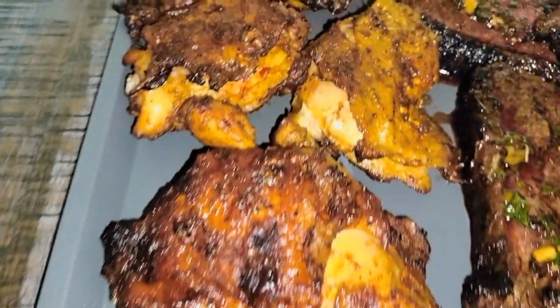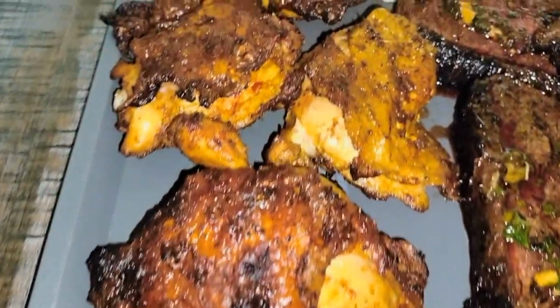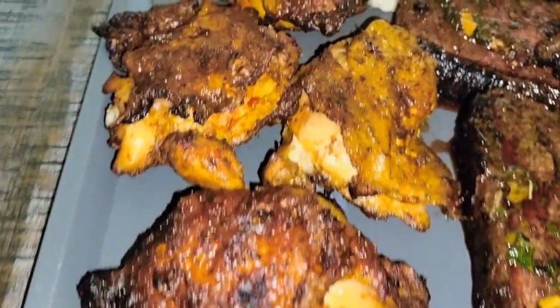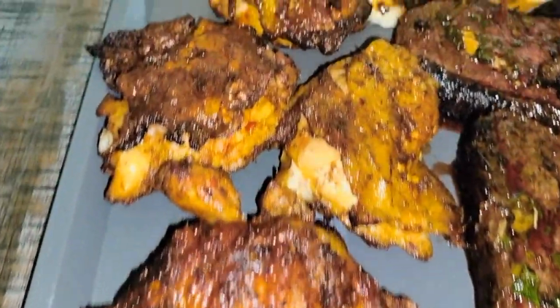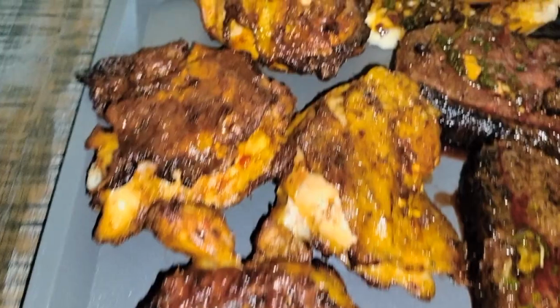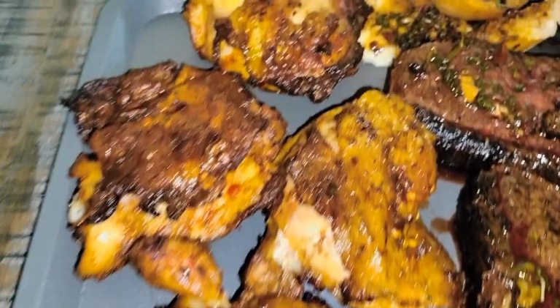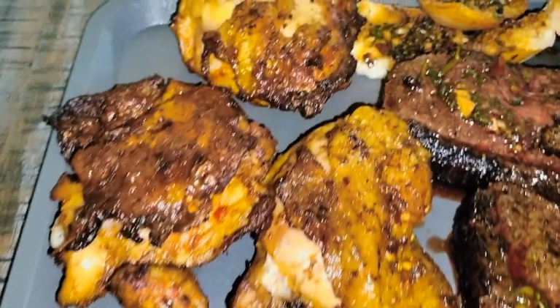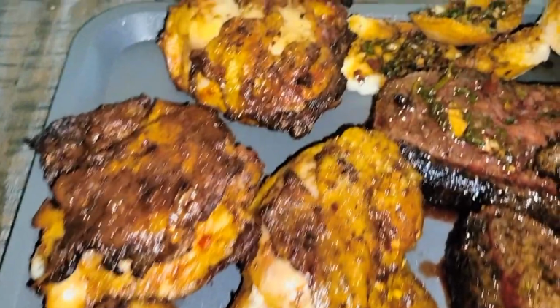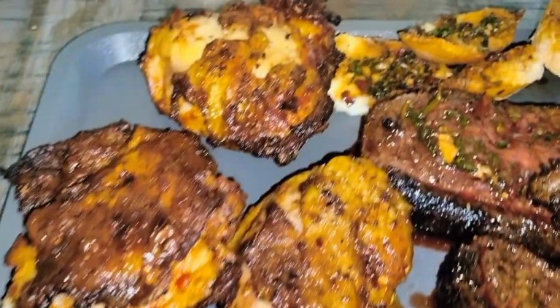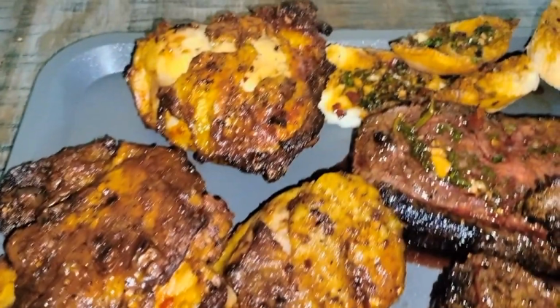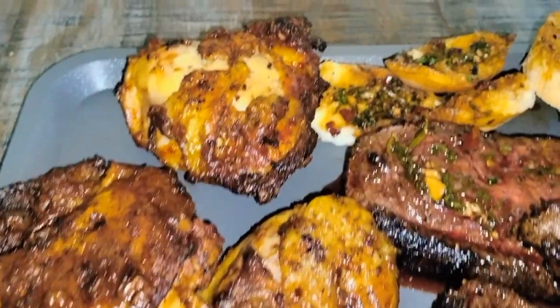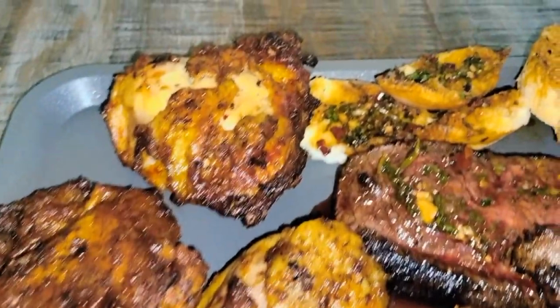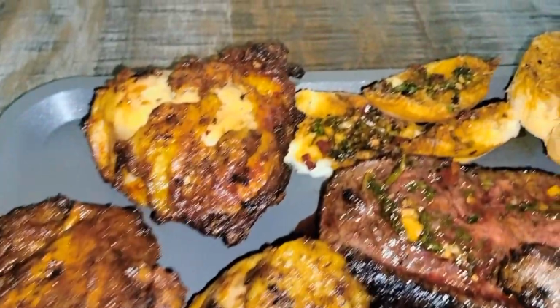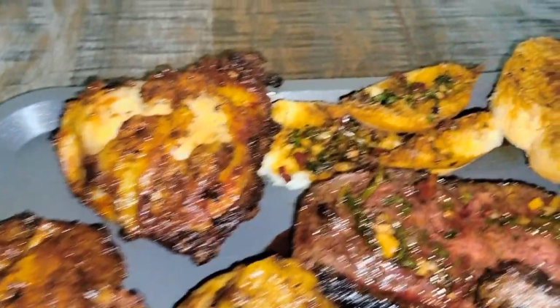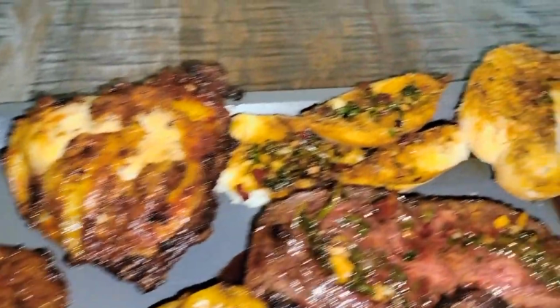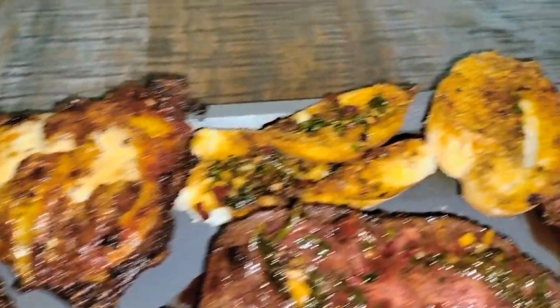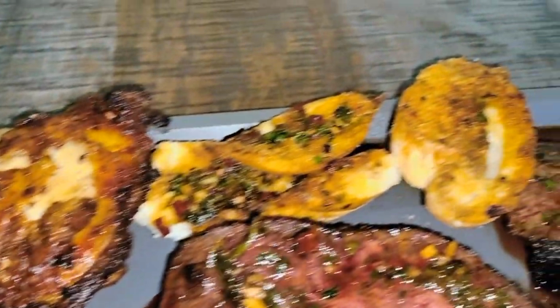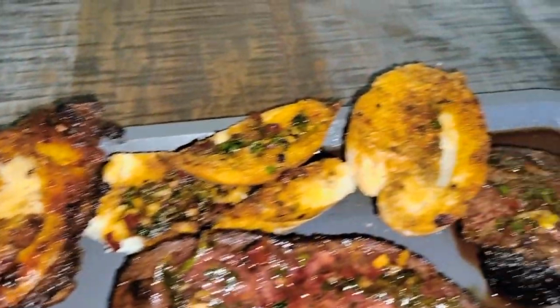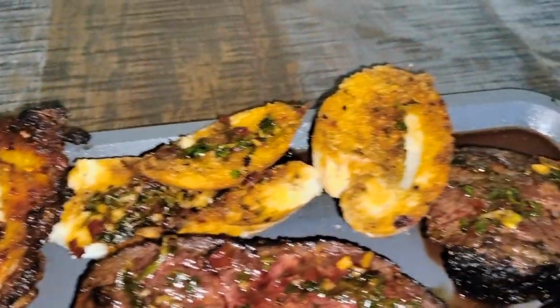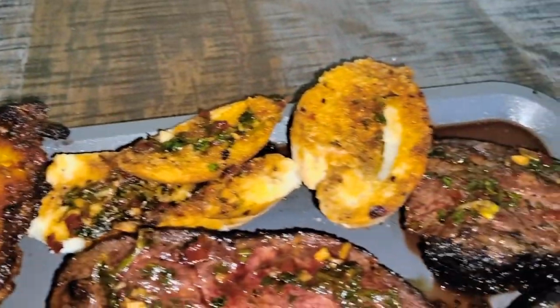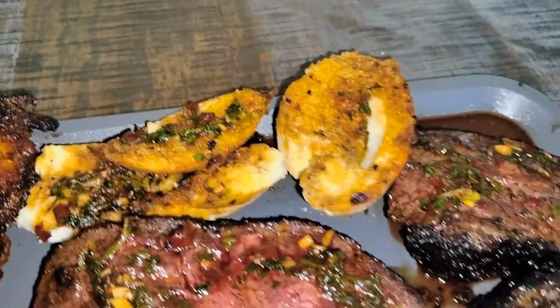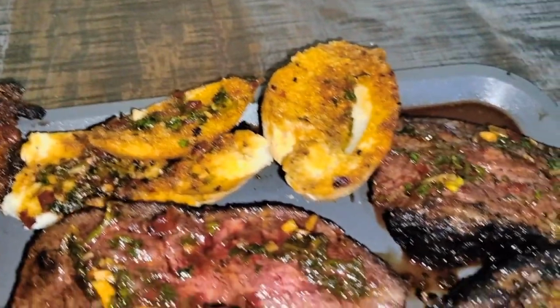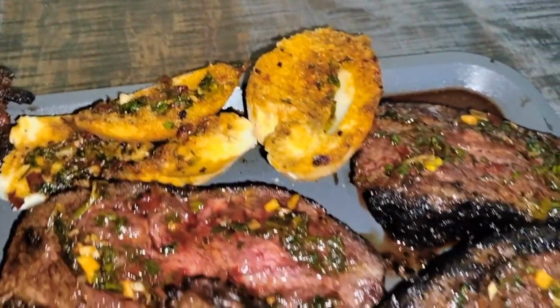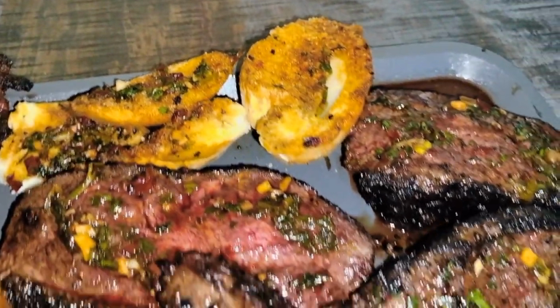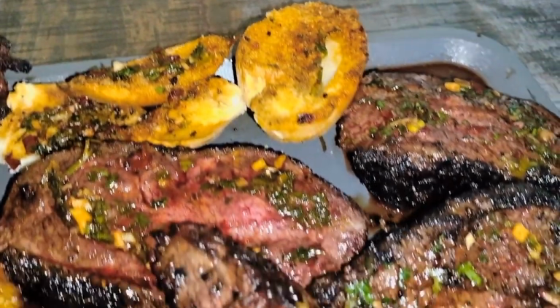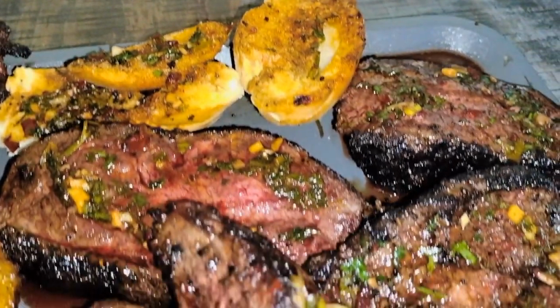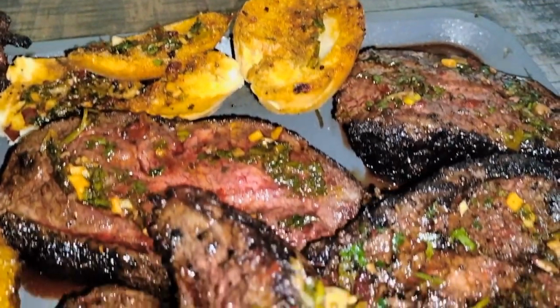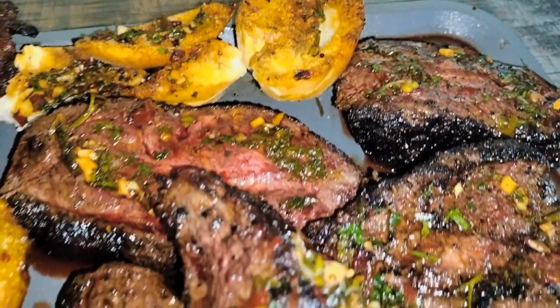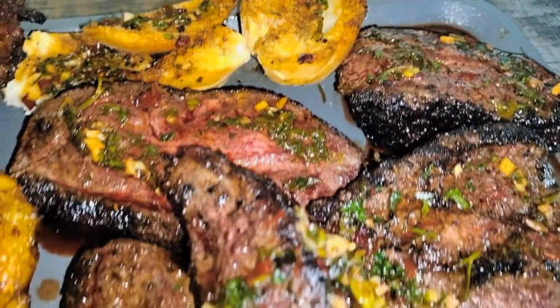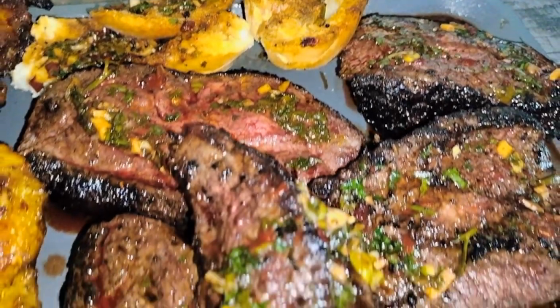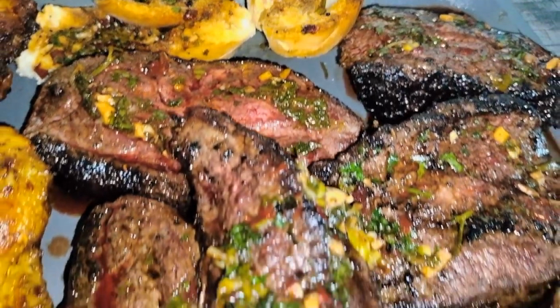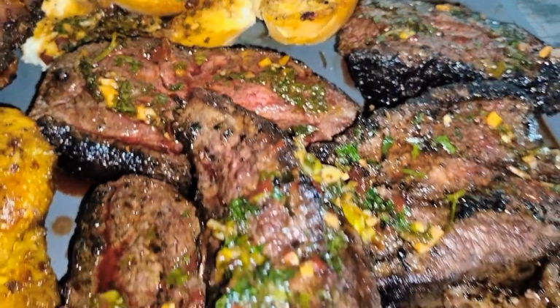Here's the tray, guys. We got everything out, so let's see what we're going to try first.